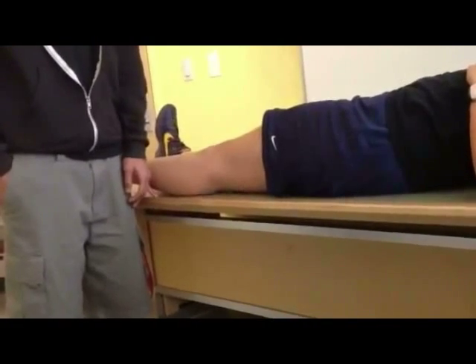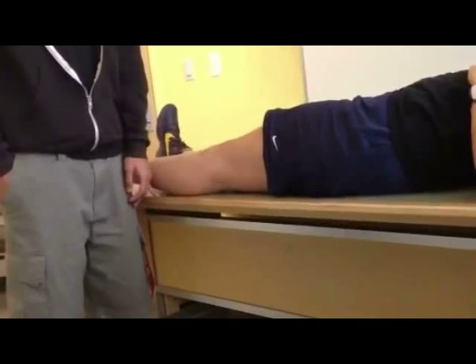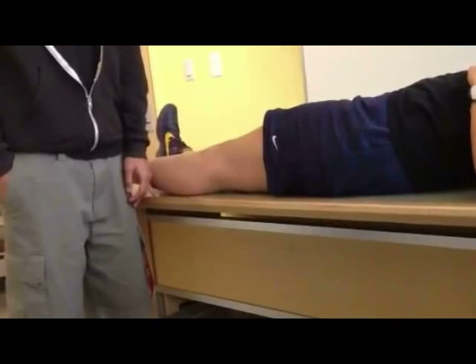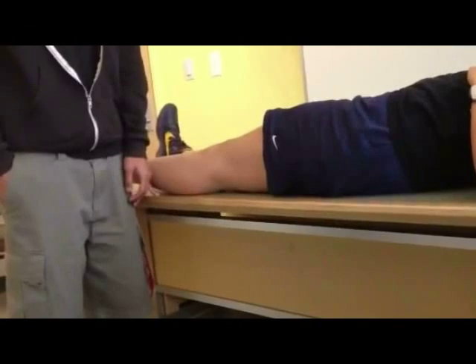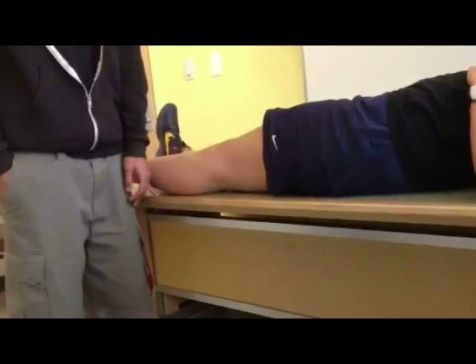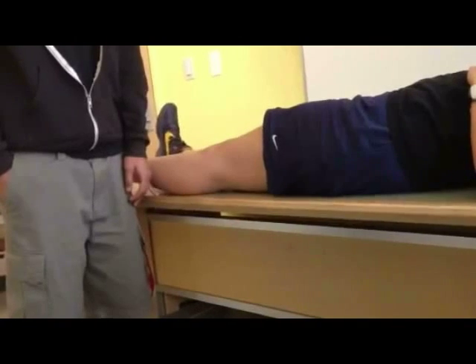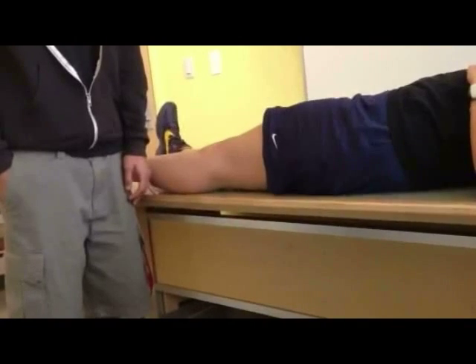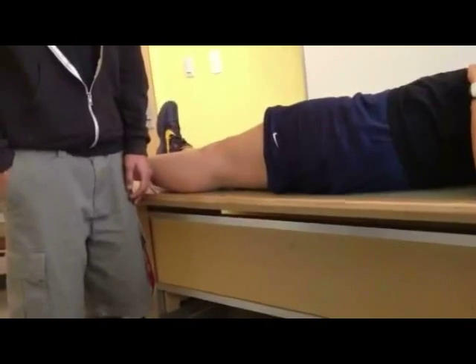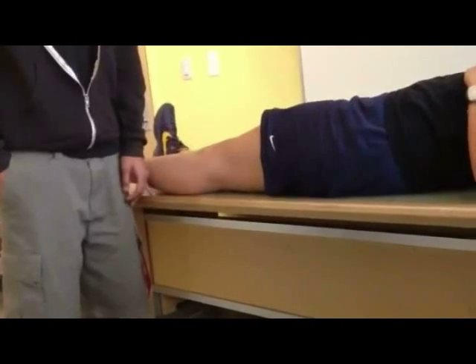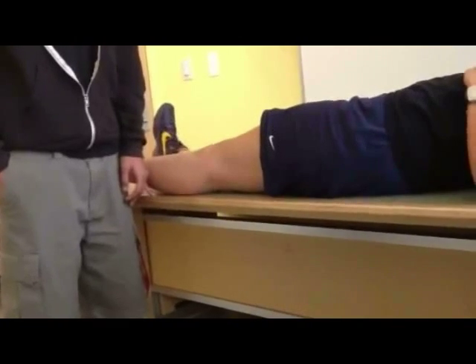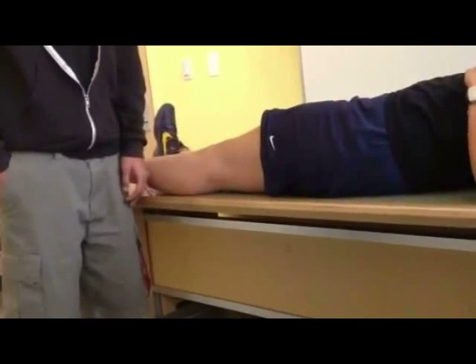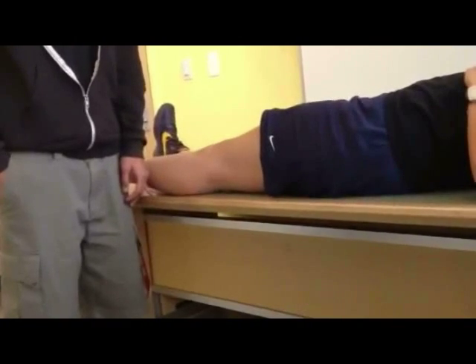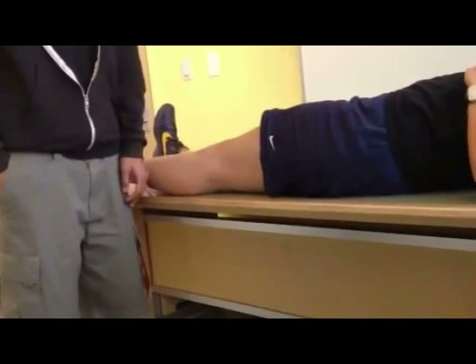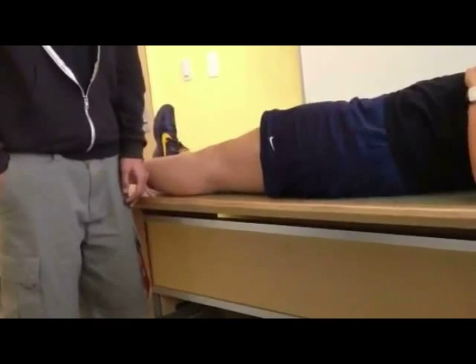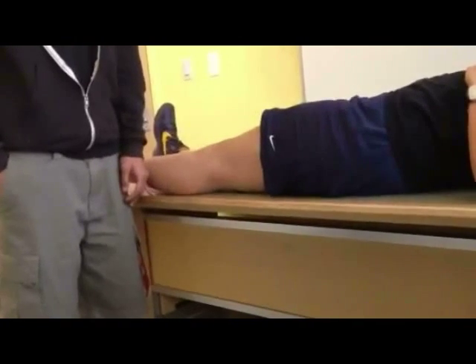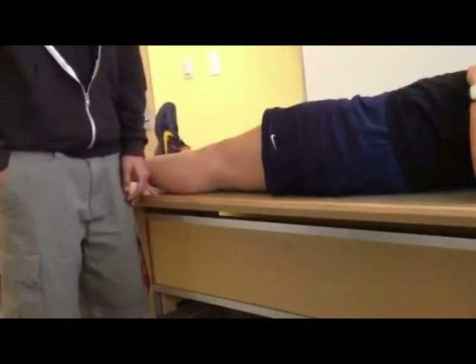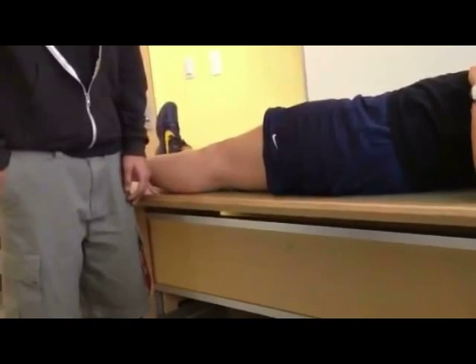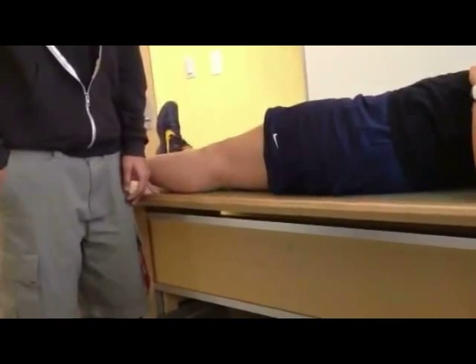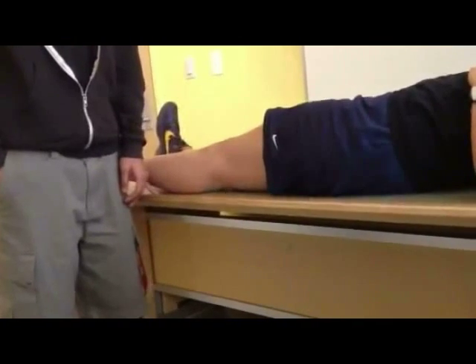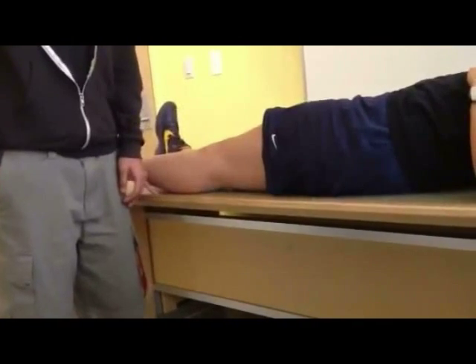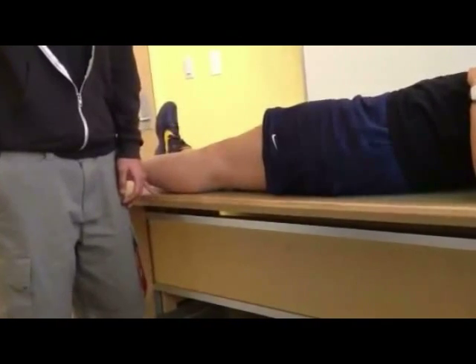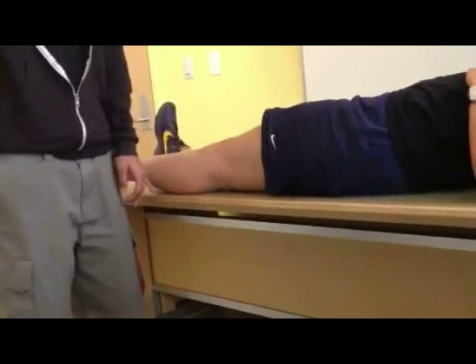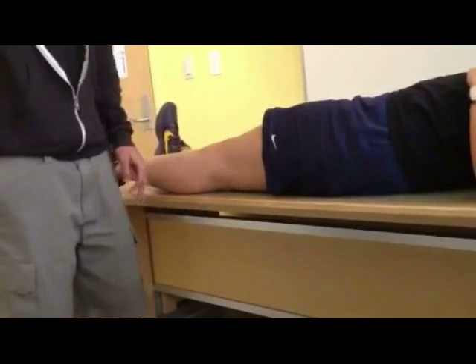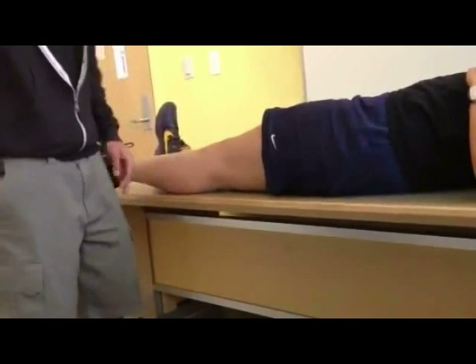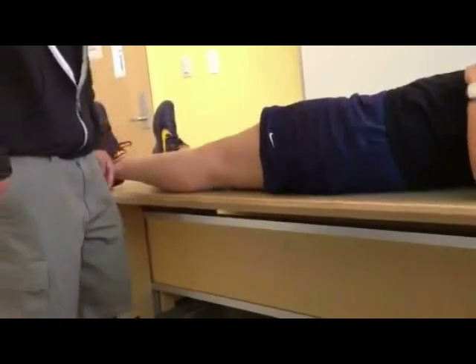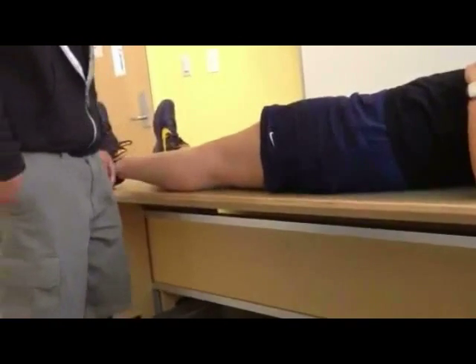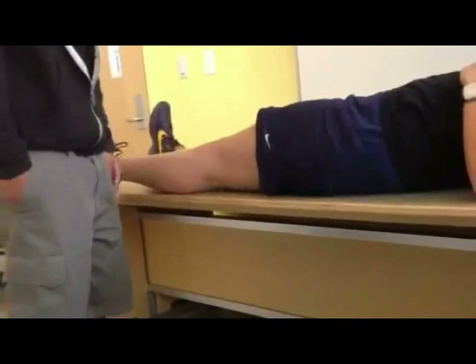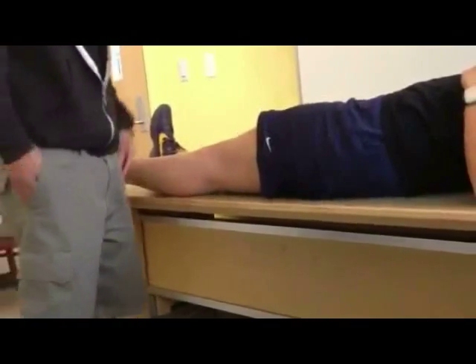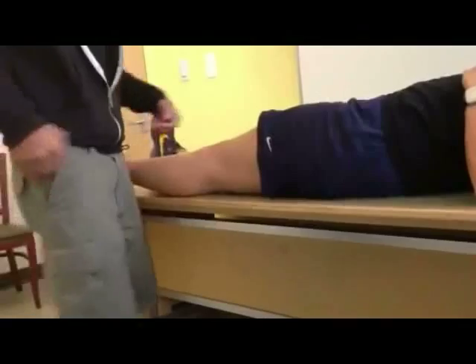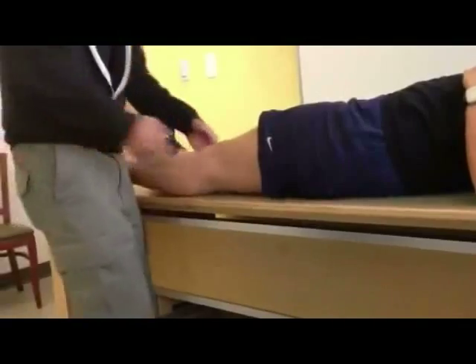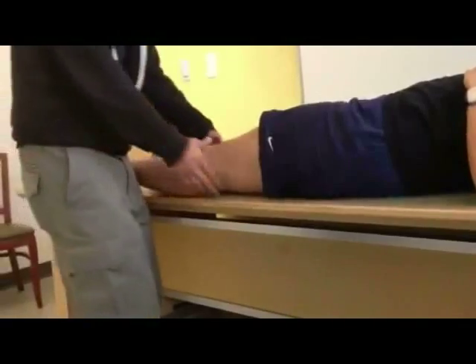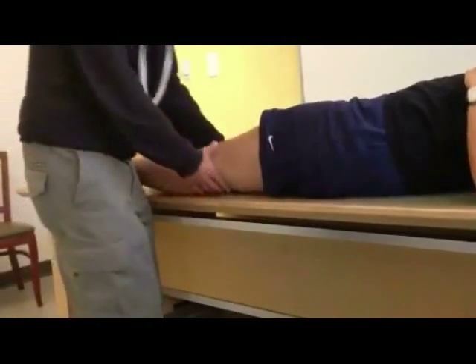The patient lies supine on the table while the examiner is on the side of the injured knee. The knee is flexed at 90 degrees.